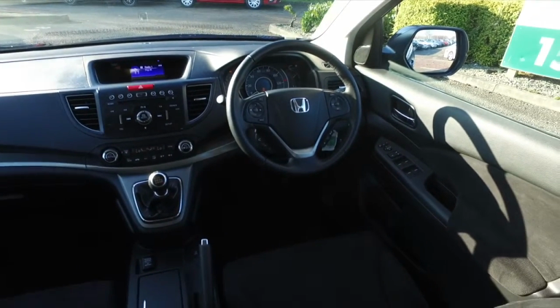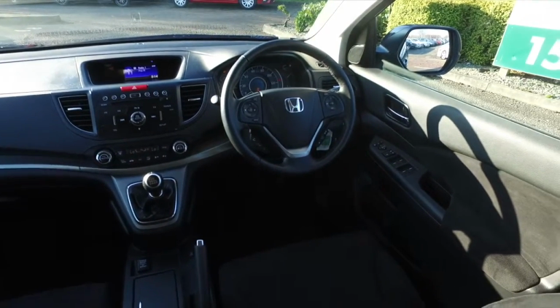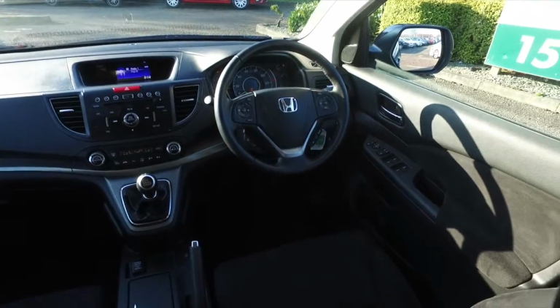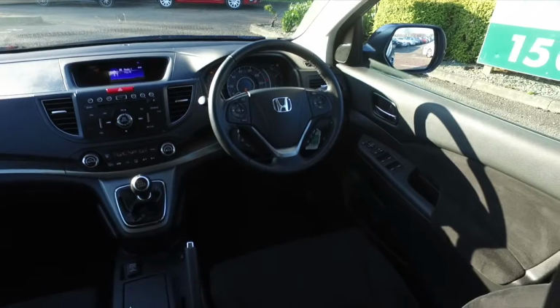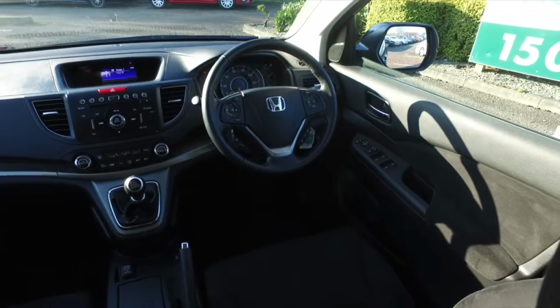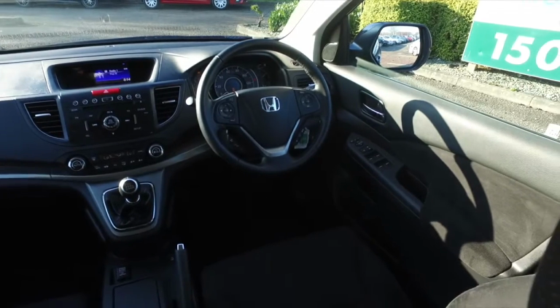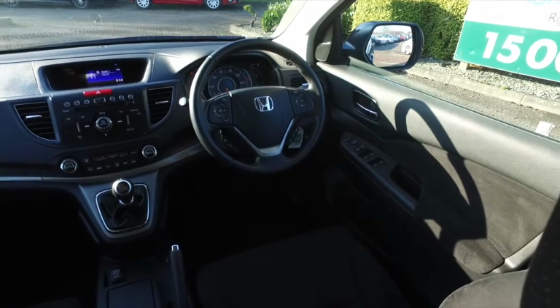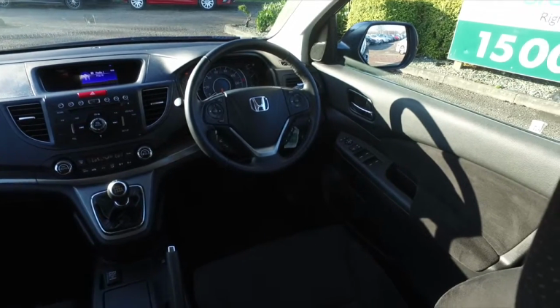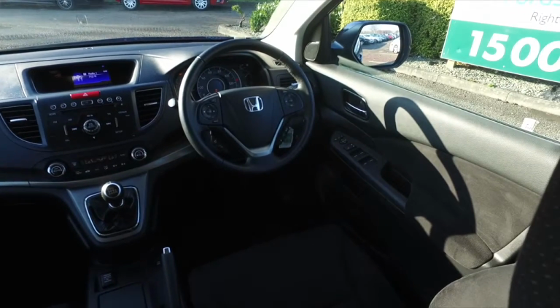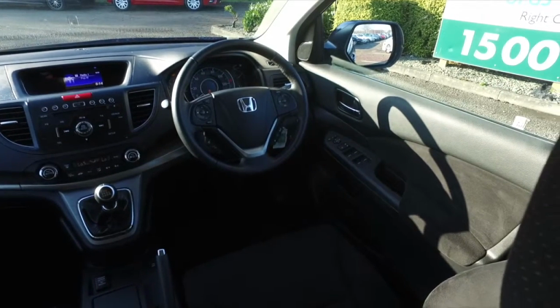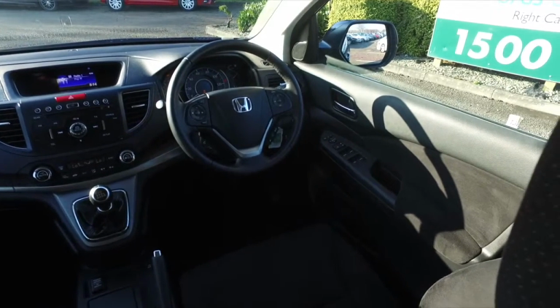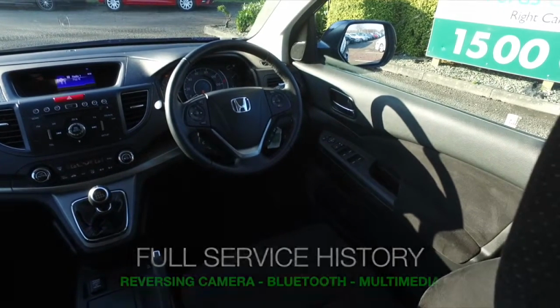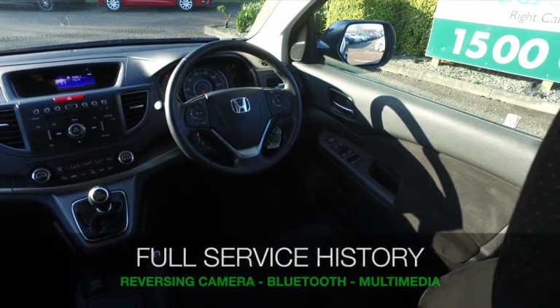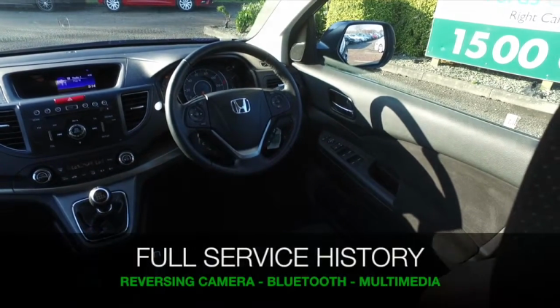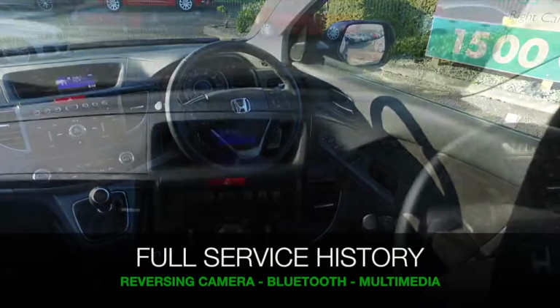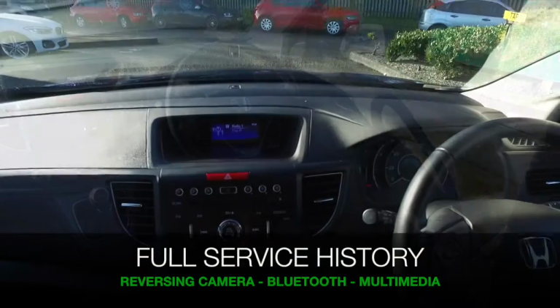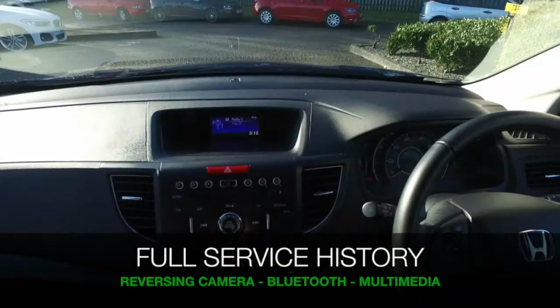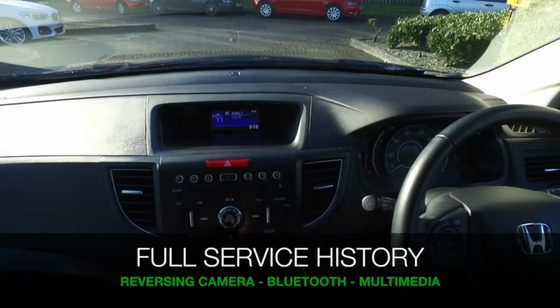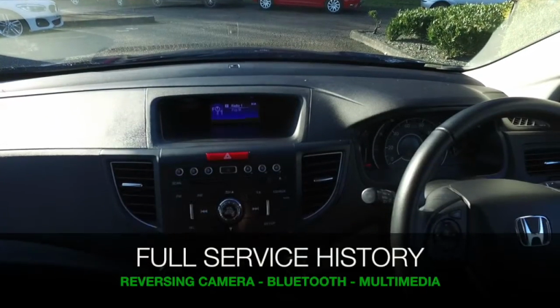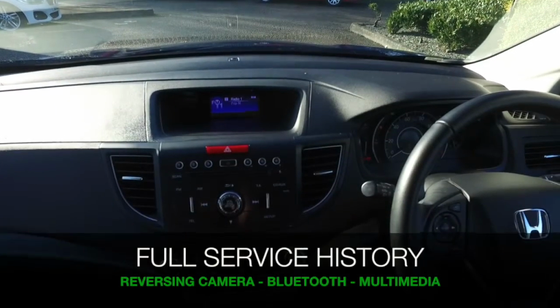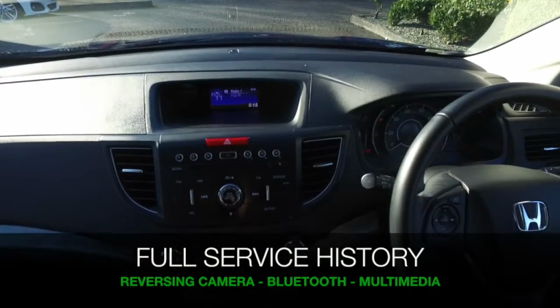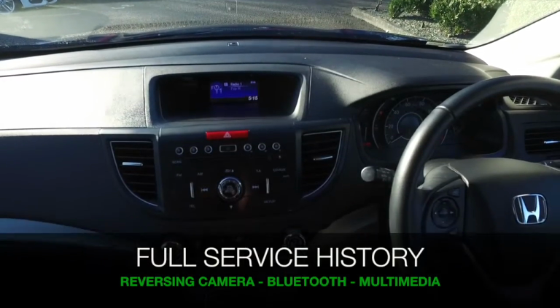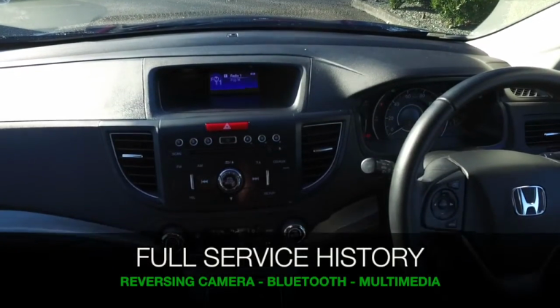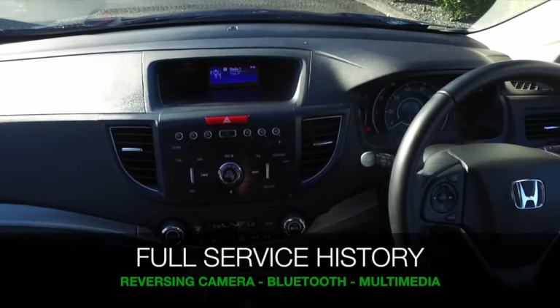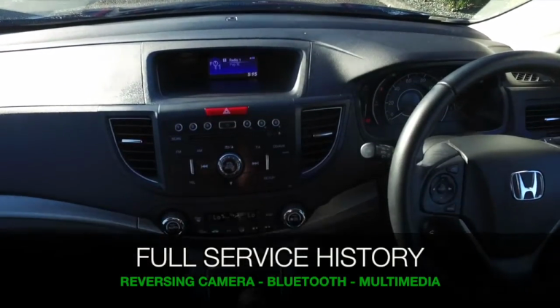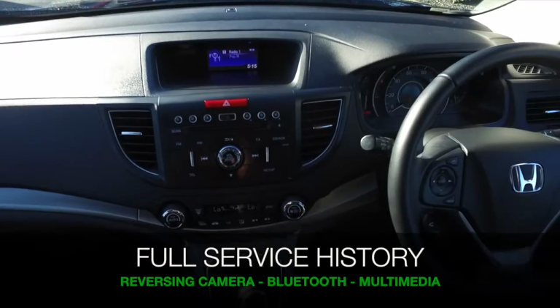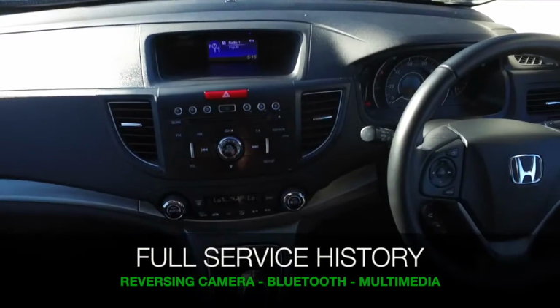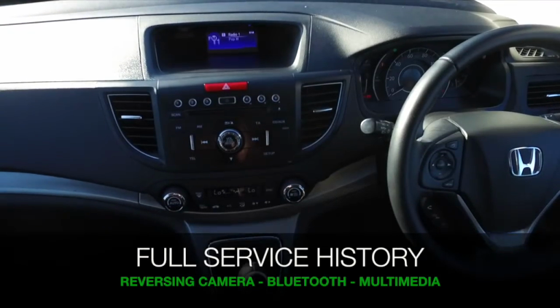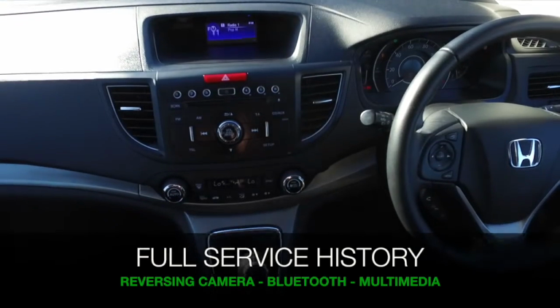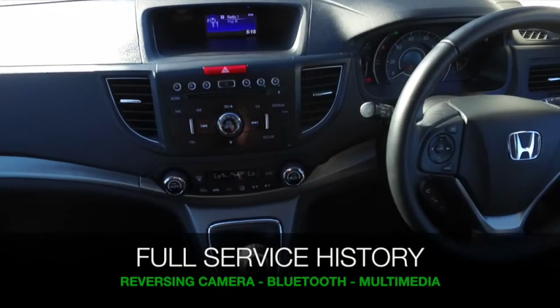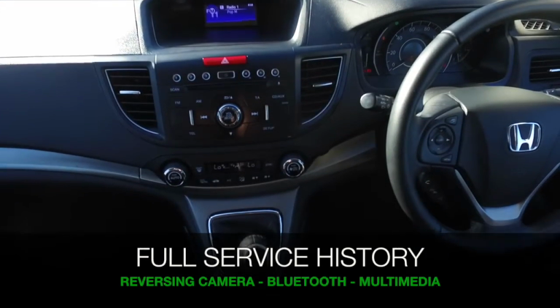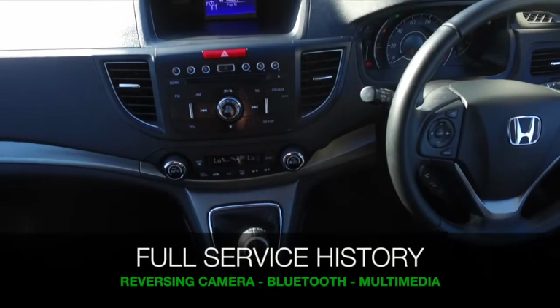This has a reversing camera, parking sensors and Bluetooth, and the benefit of a full service history.